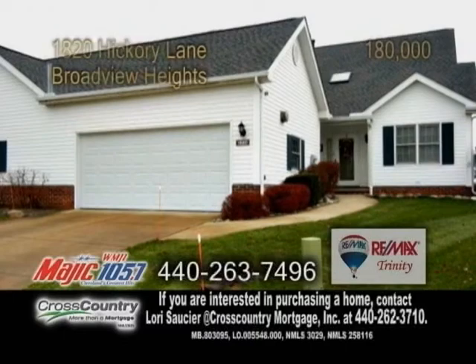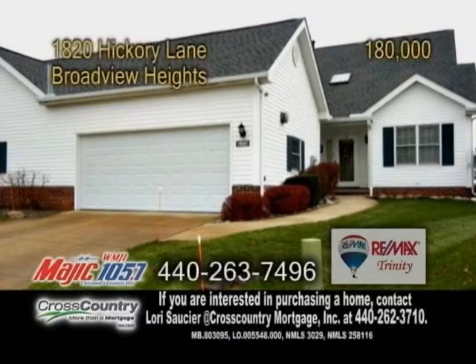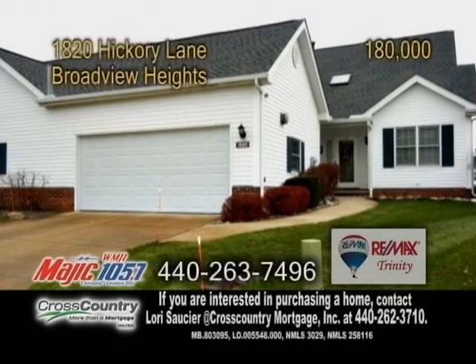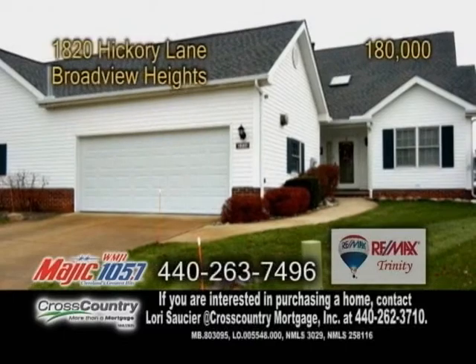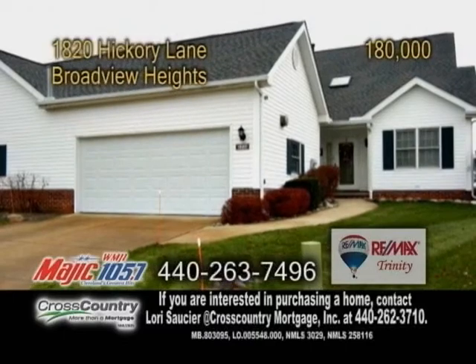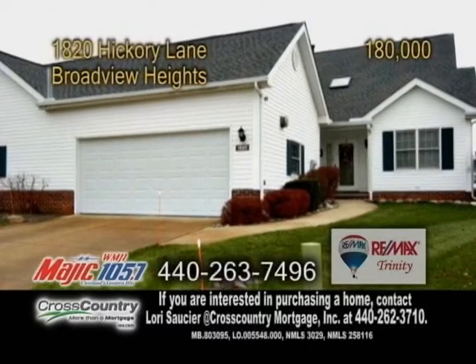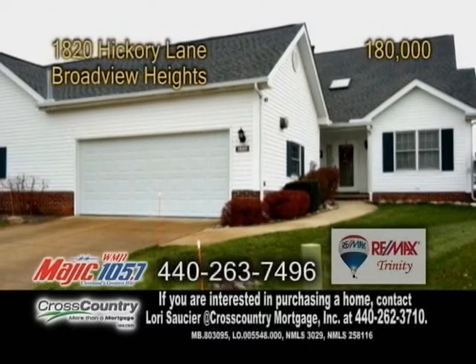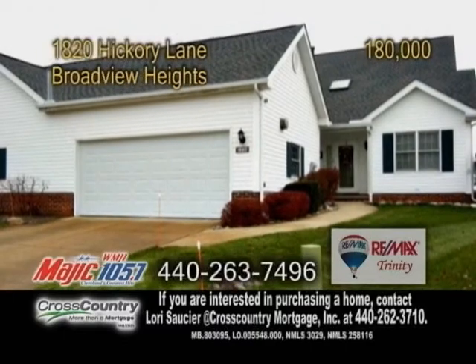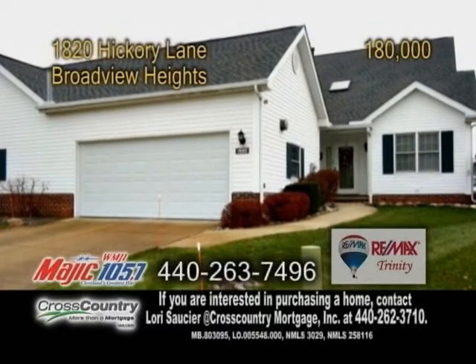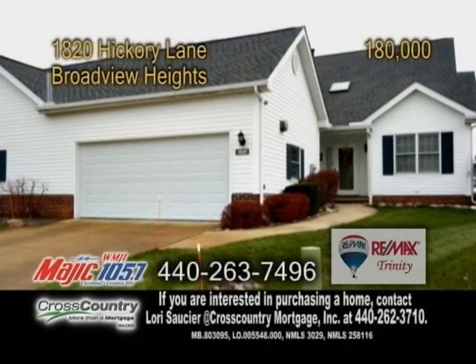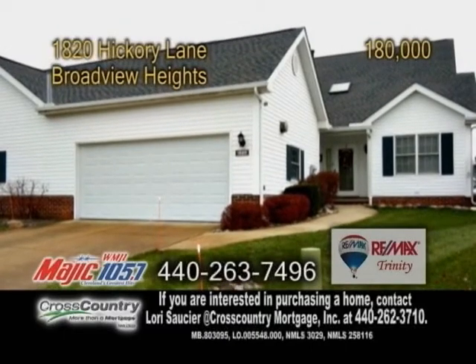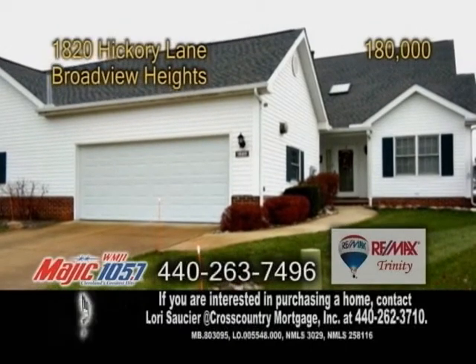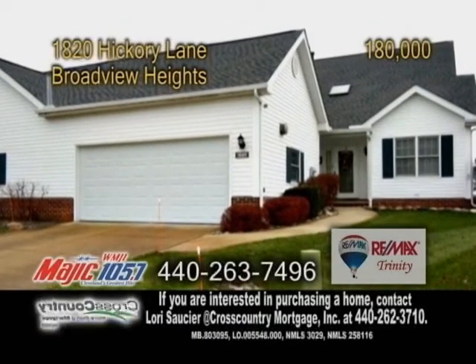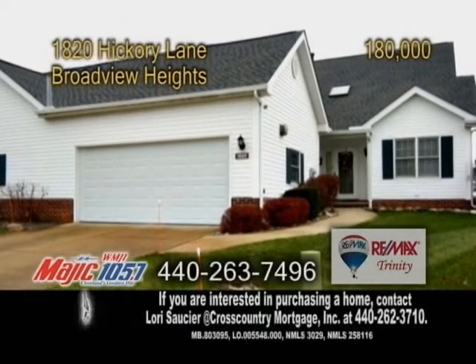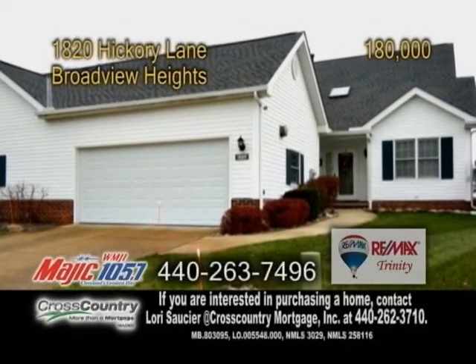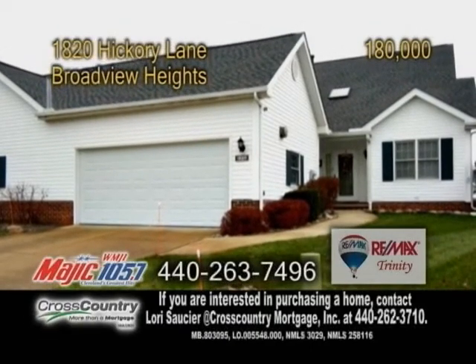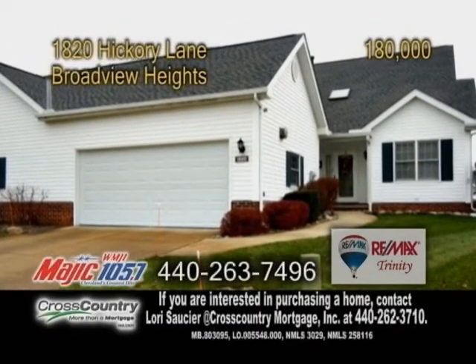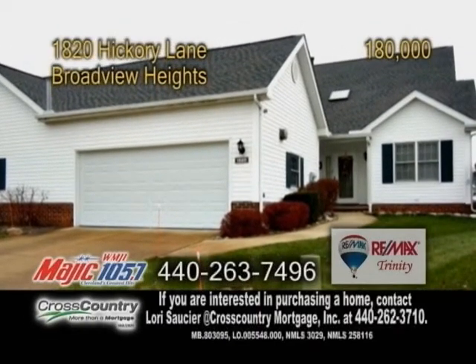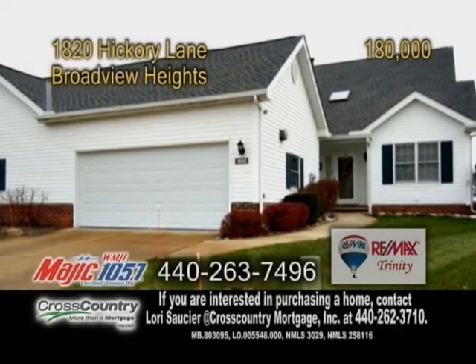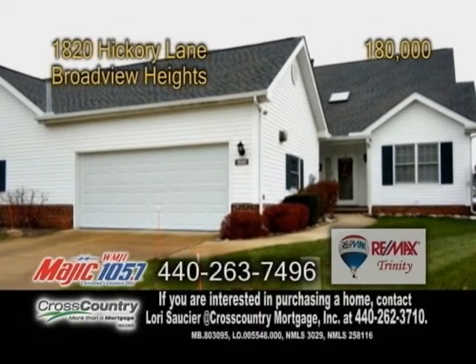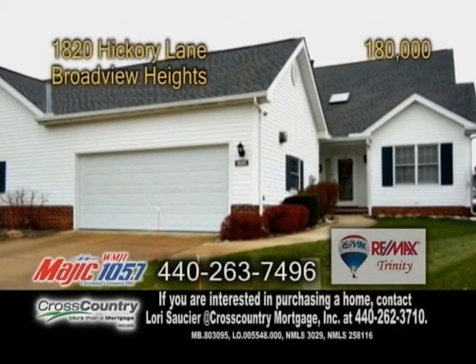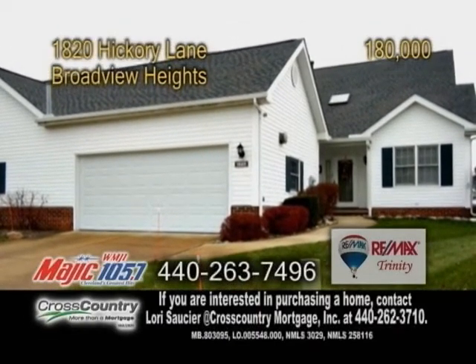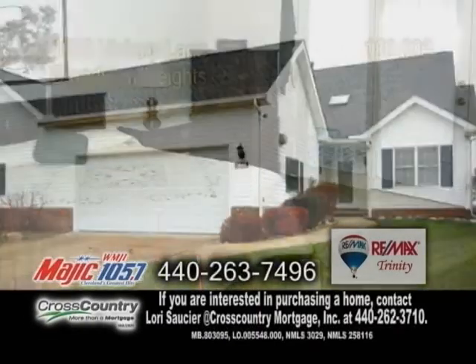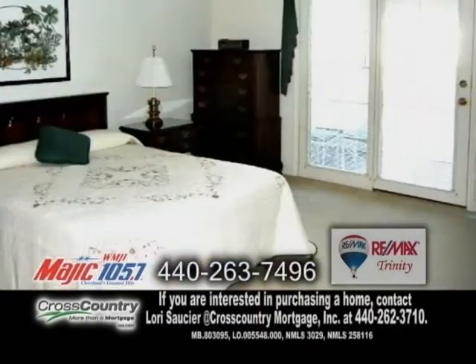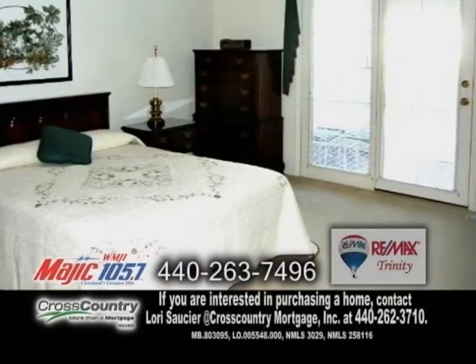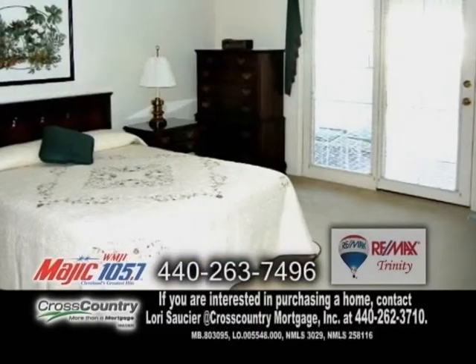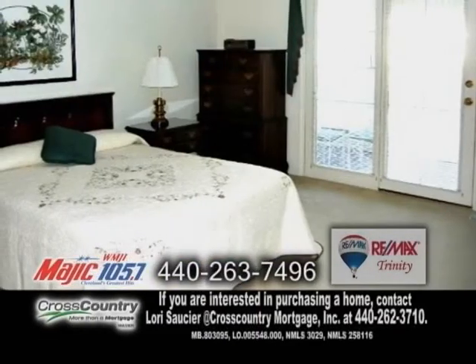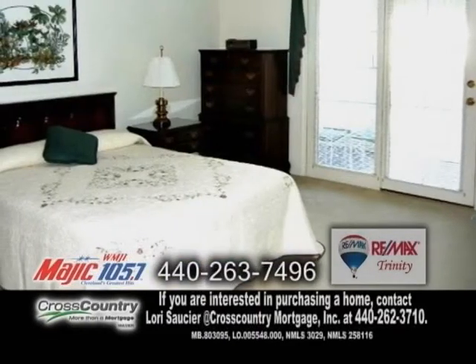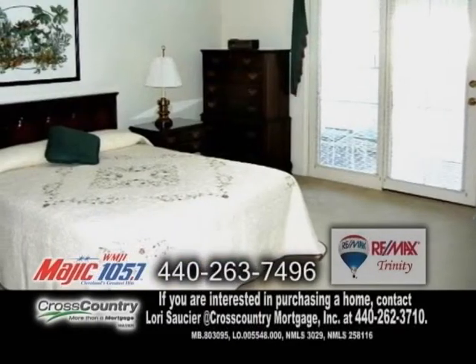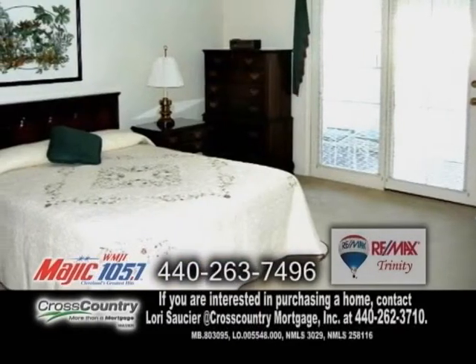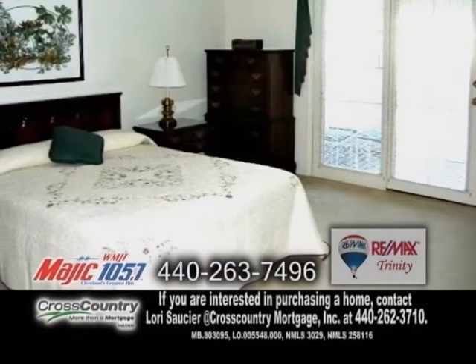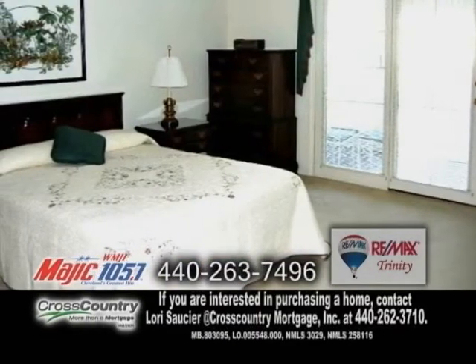A condominium in Broadview Heights. This home offers three bedrooms and two-and-a-half baths.